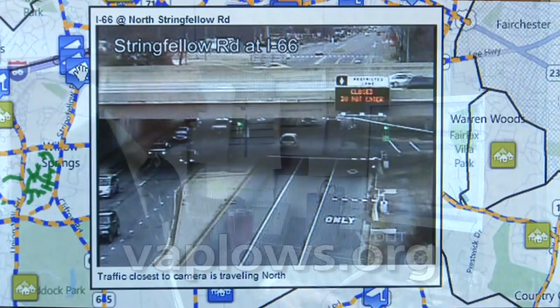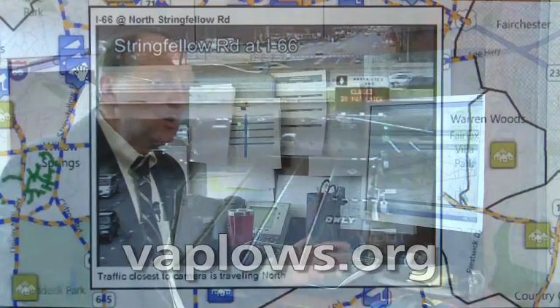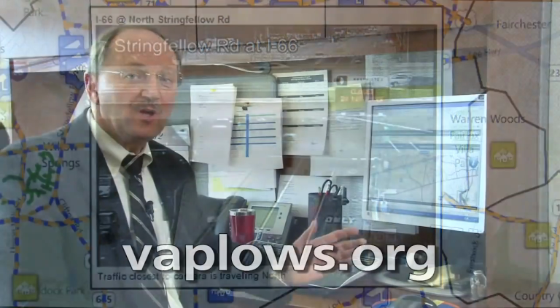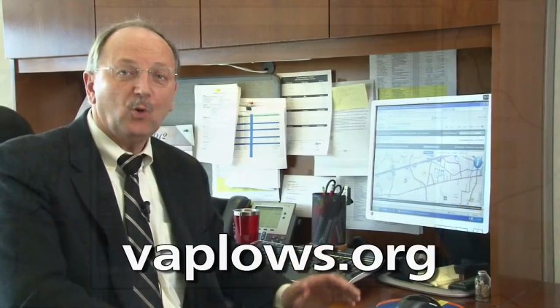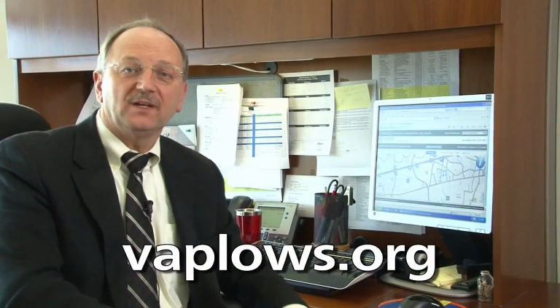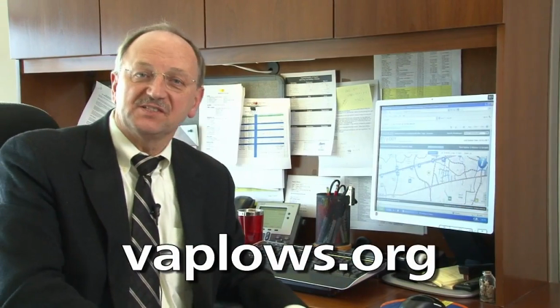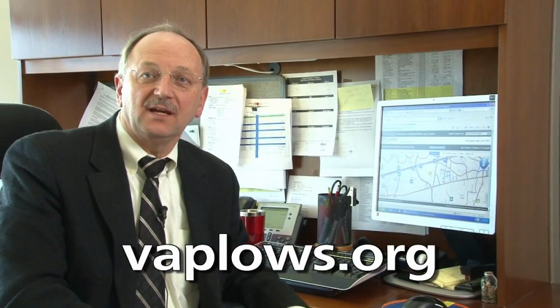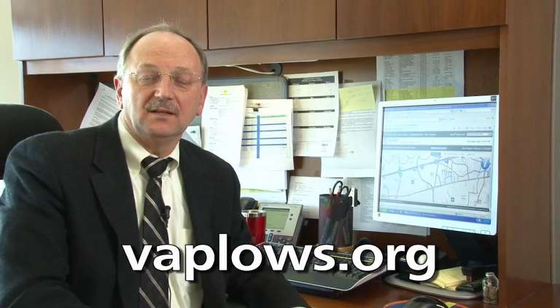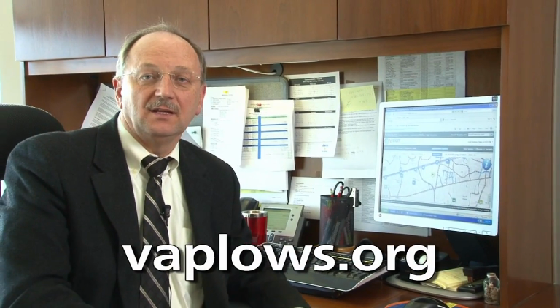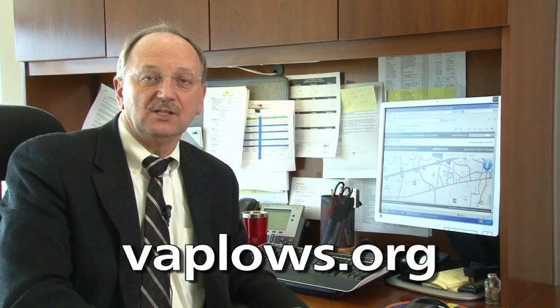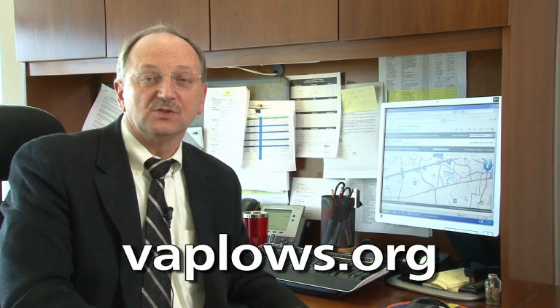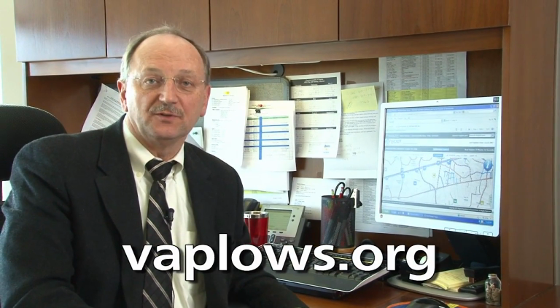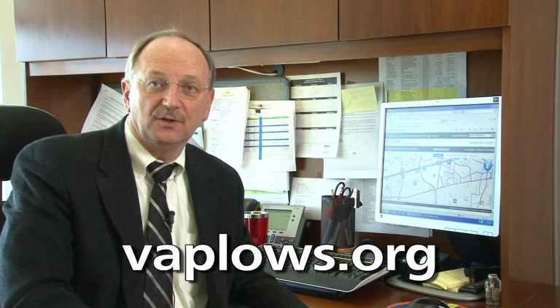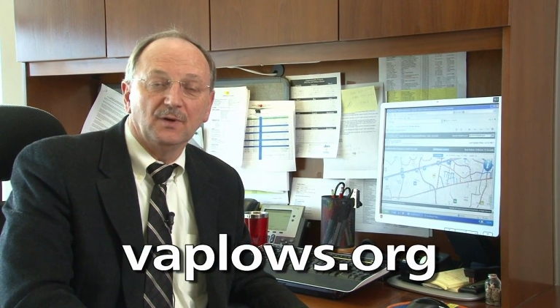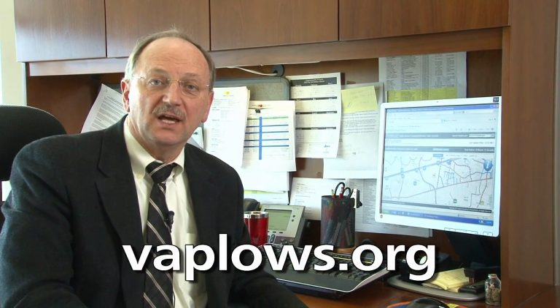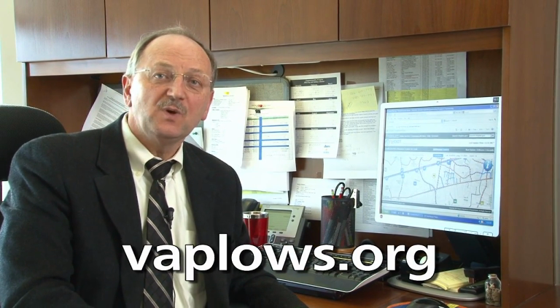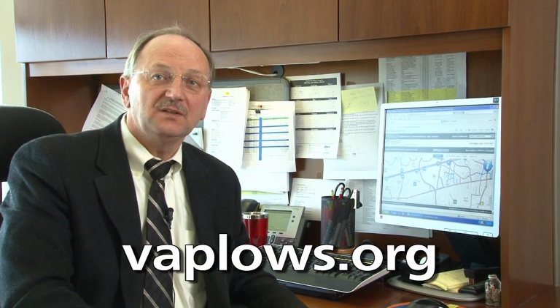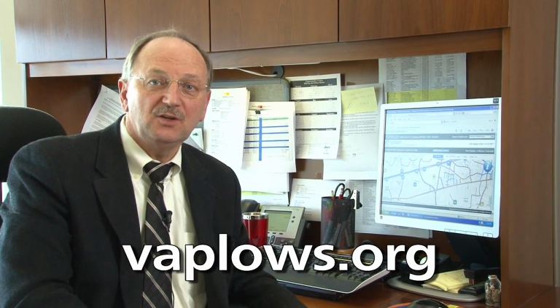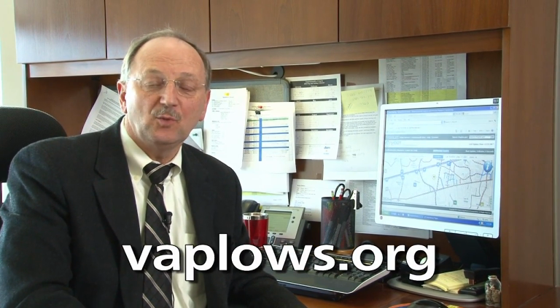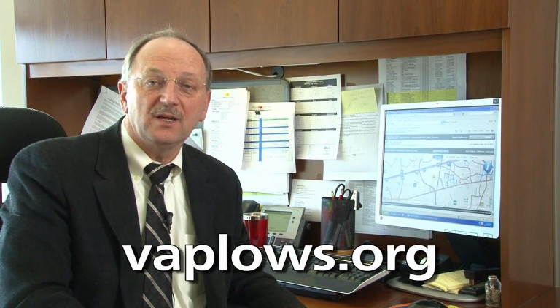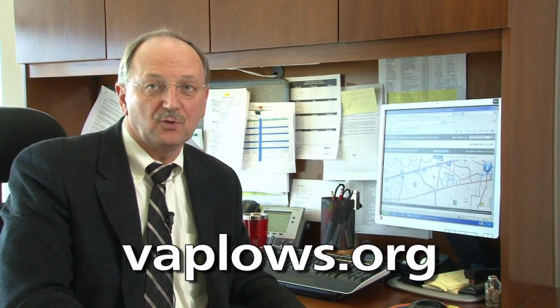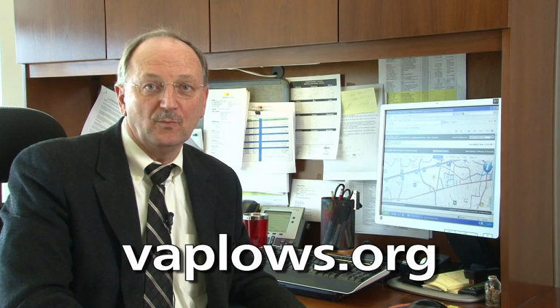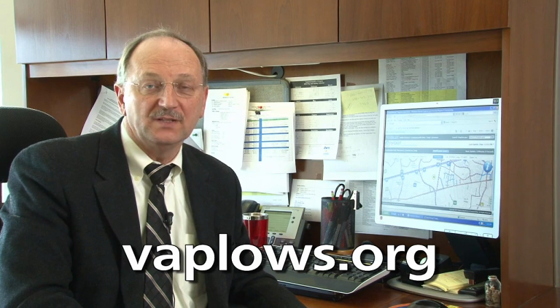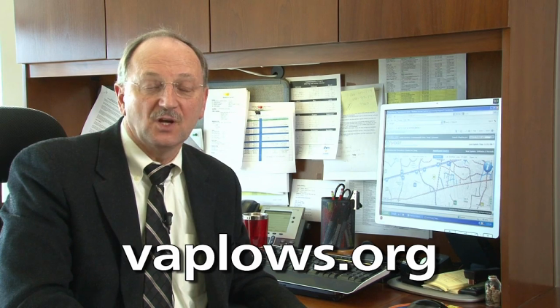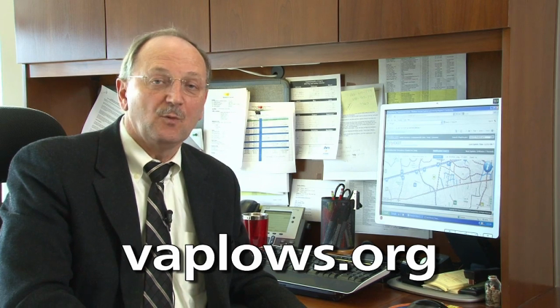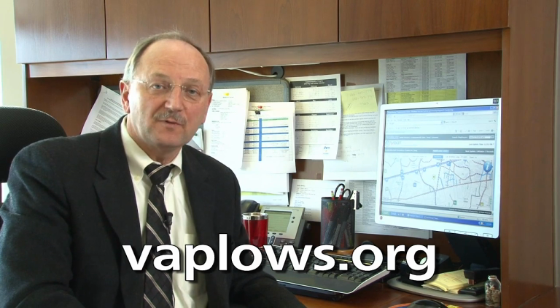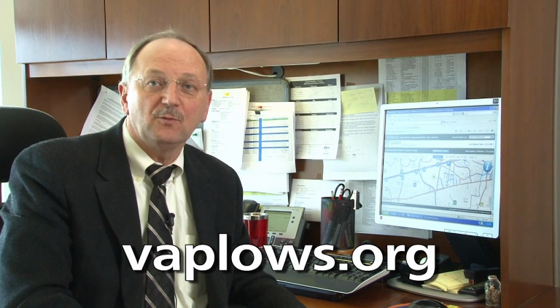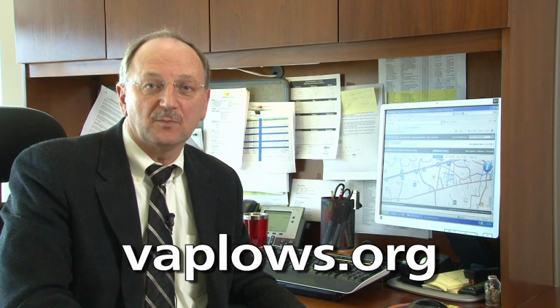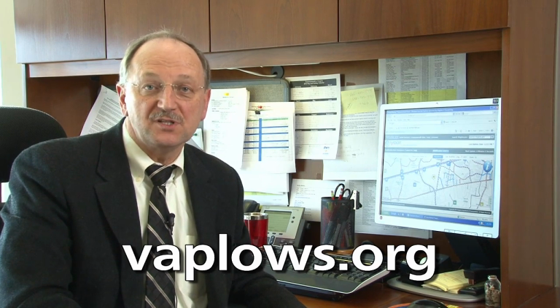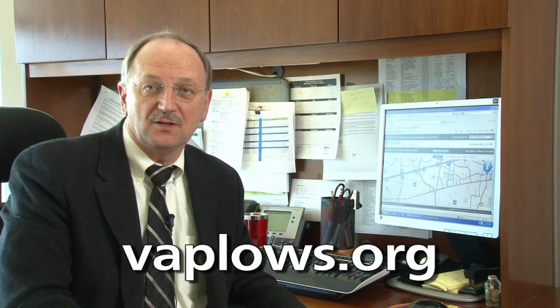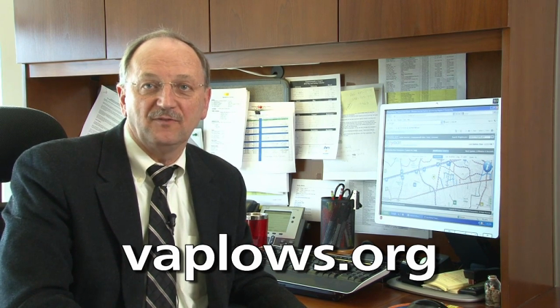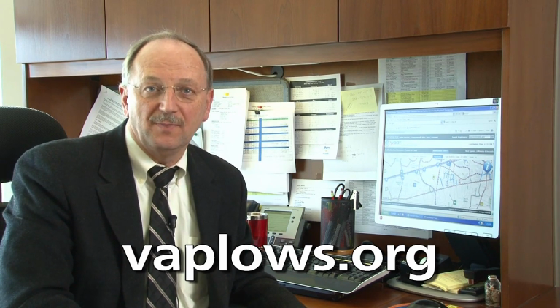We hope that this site is useful to you. As we continue to make improvements, we really would appreciate your feedback.